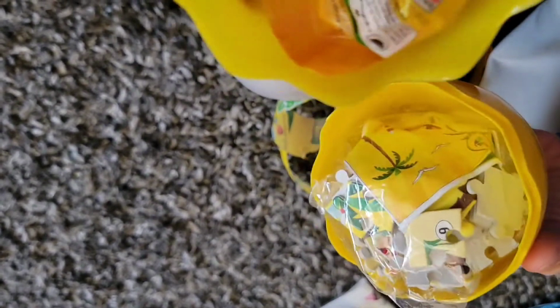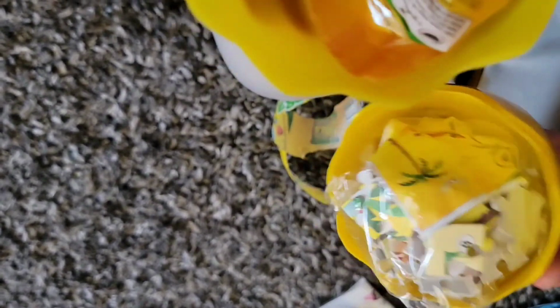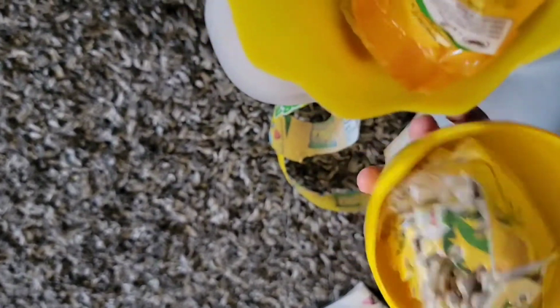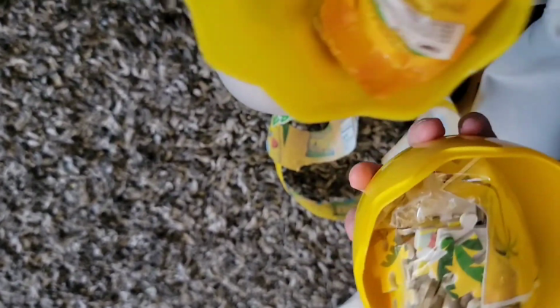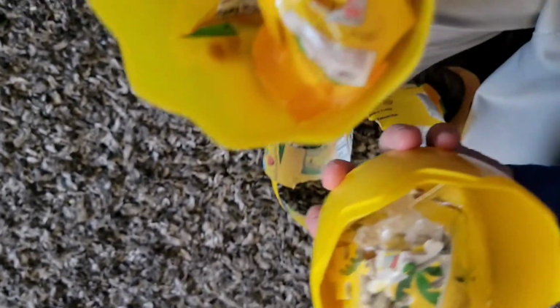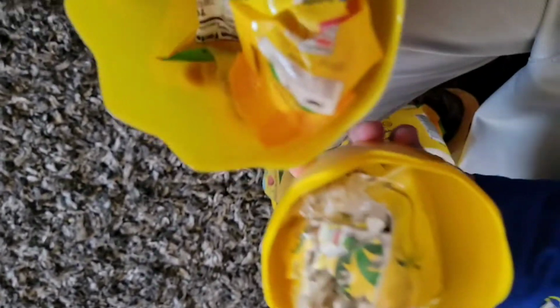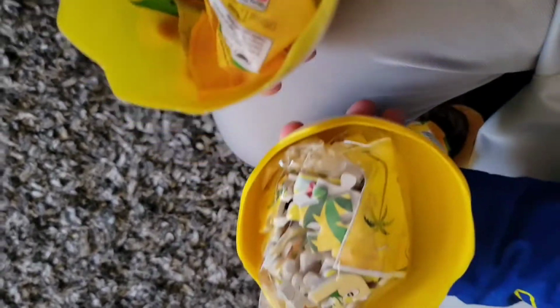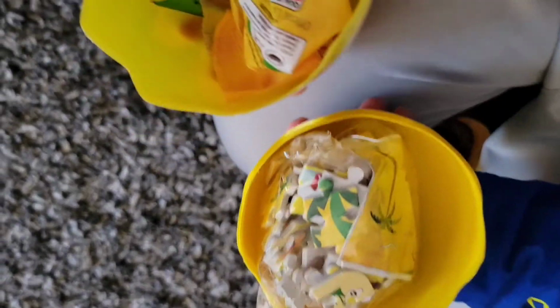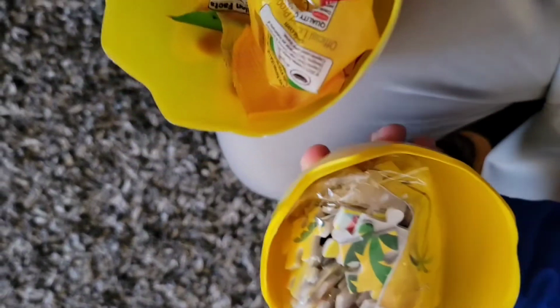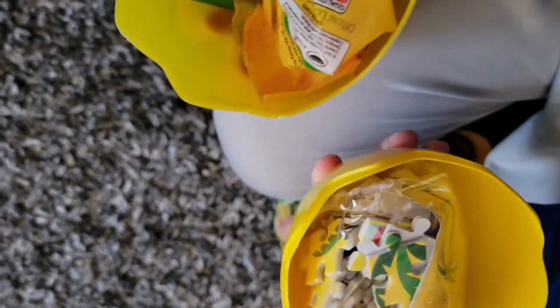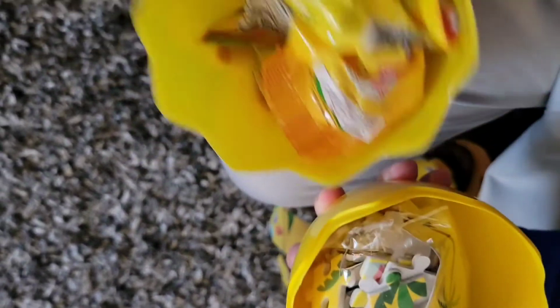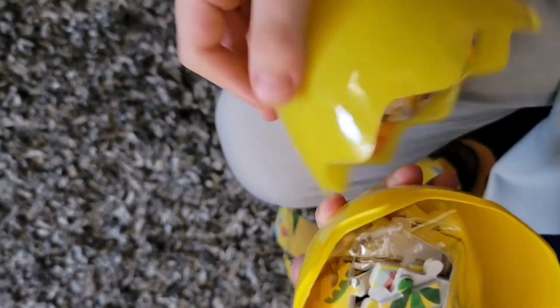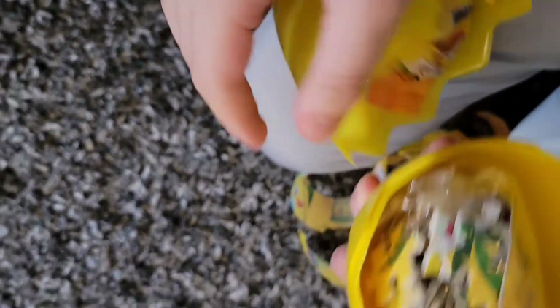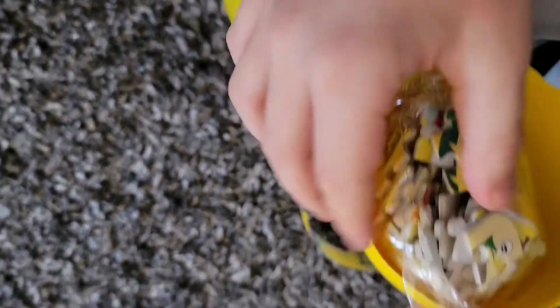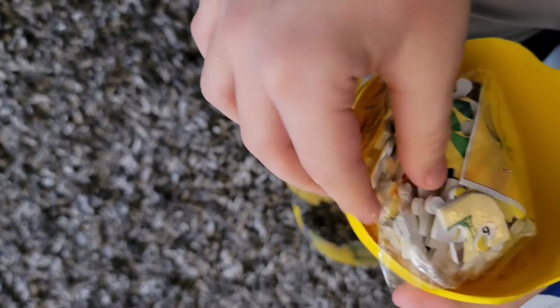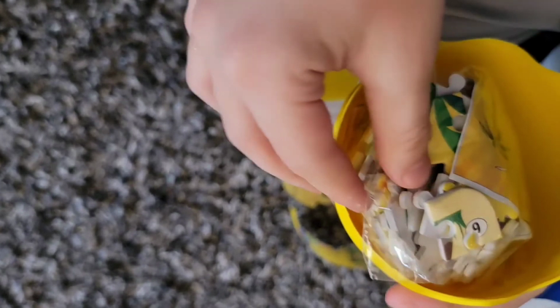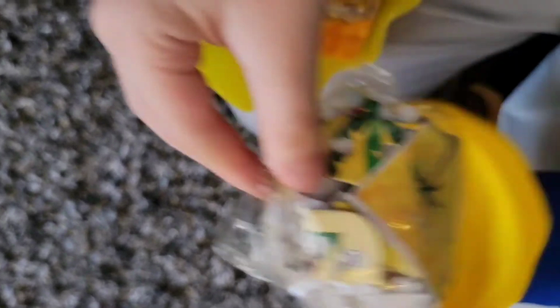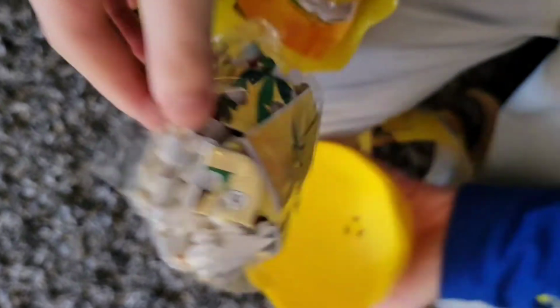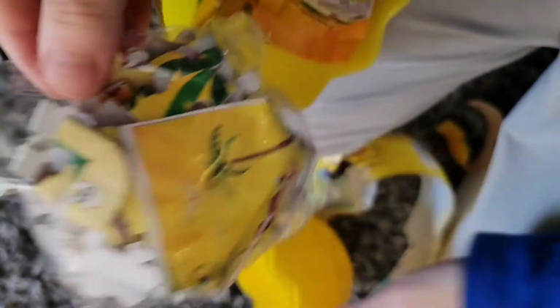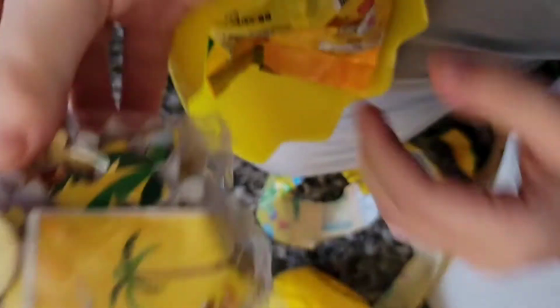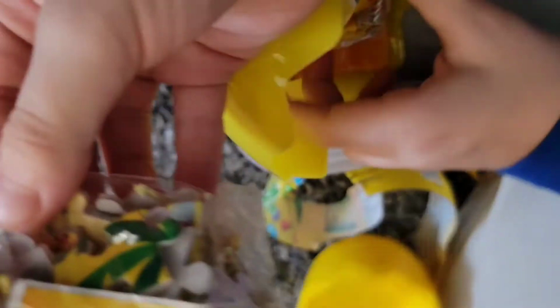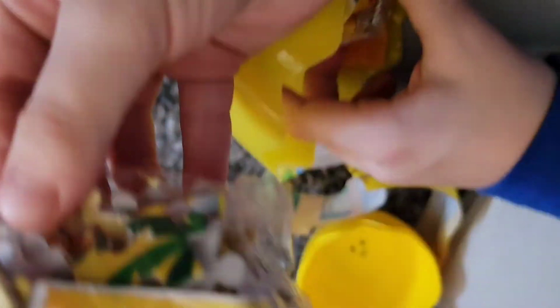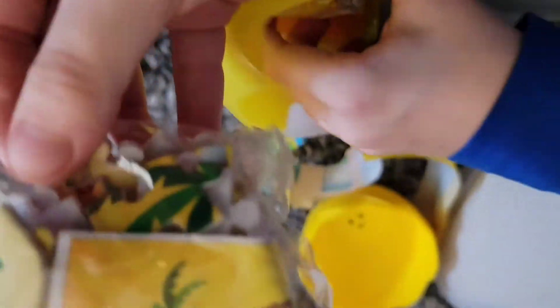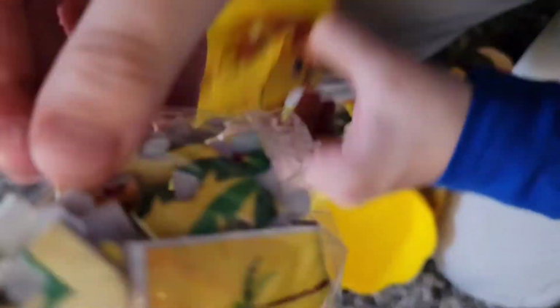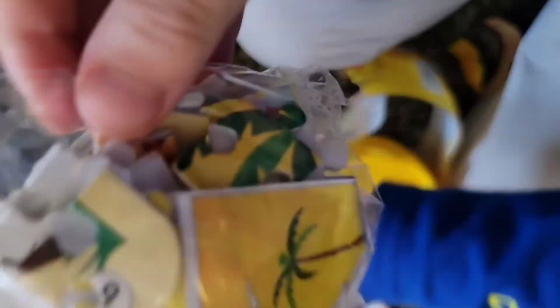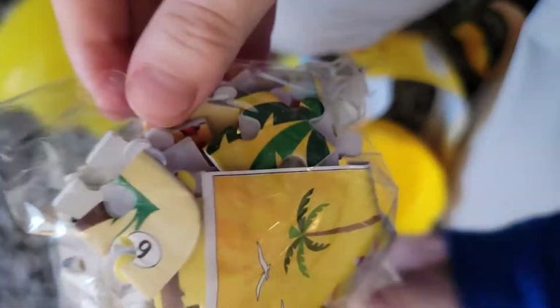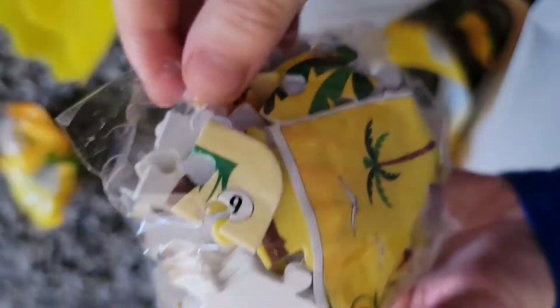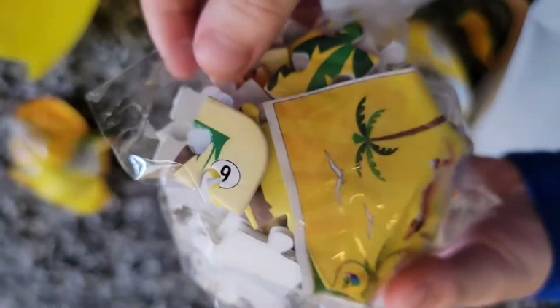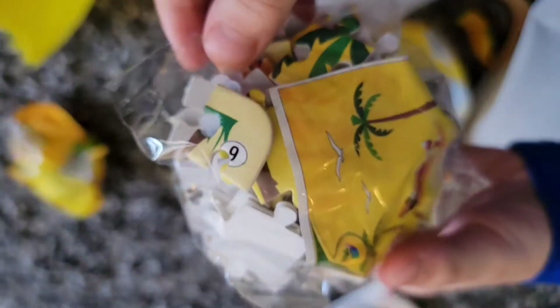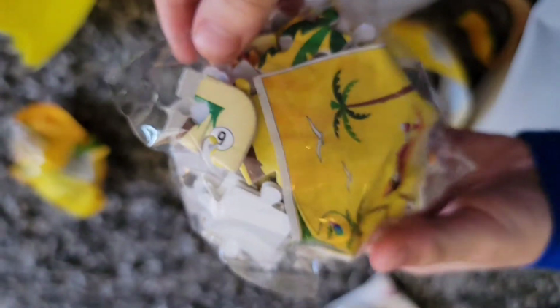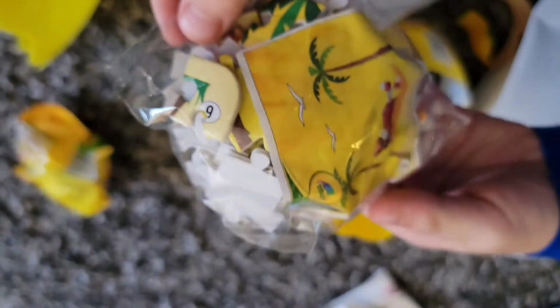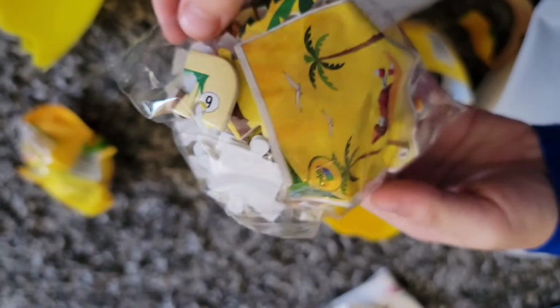So we got gummies and a puzzle. Let's see what the puzzle looks like.